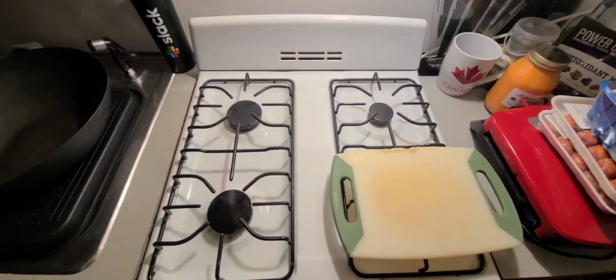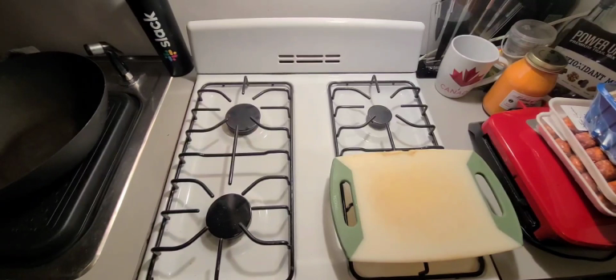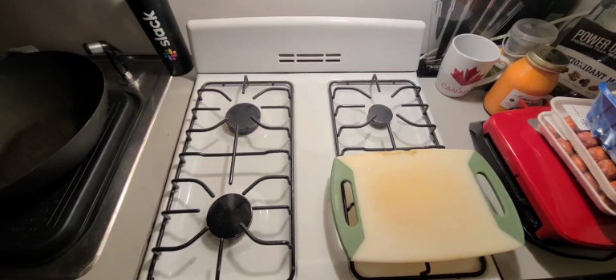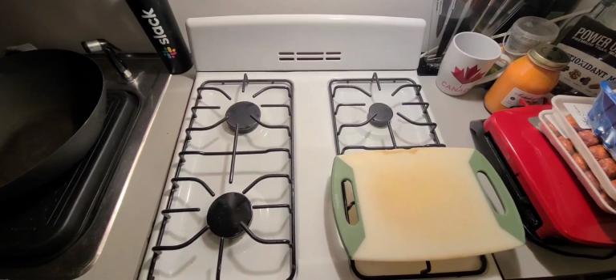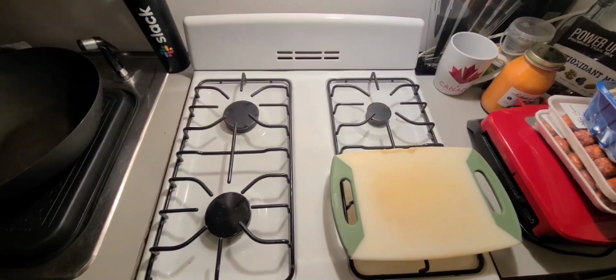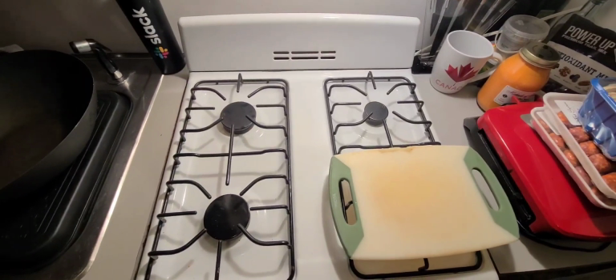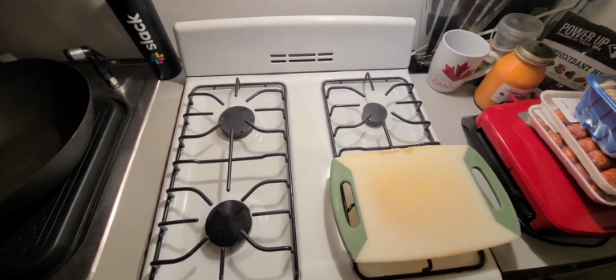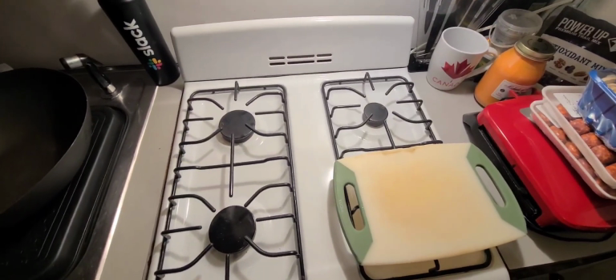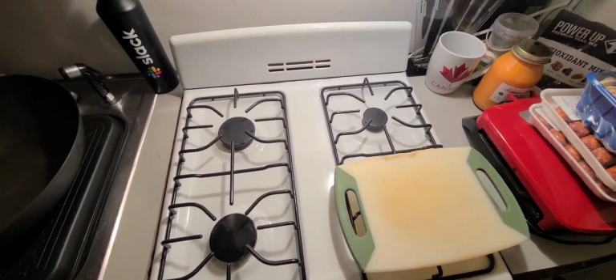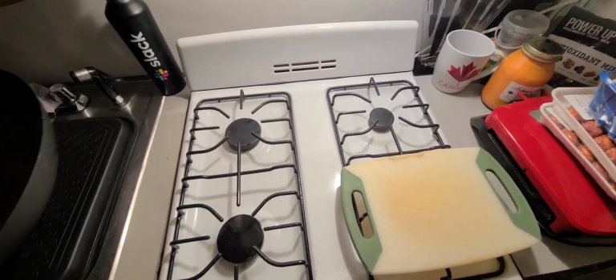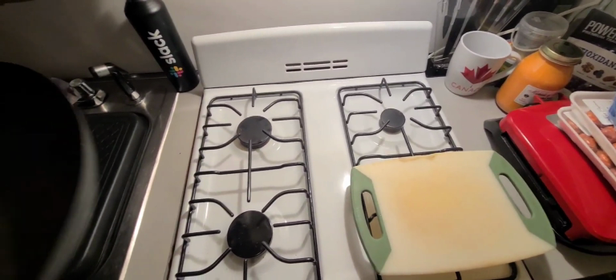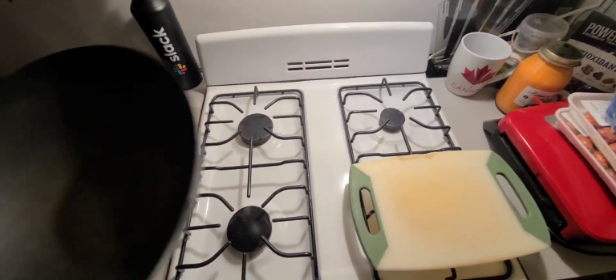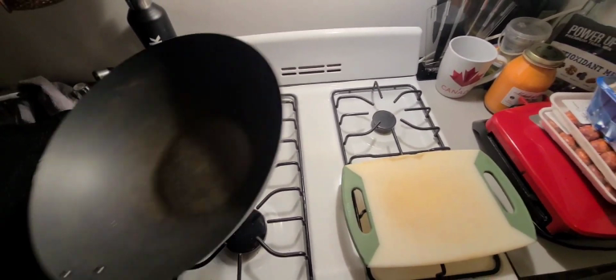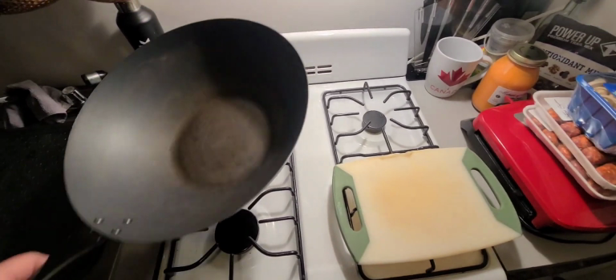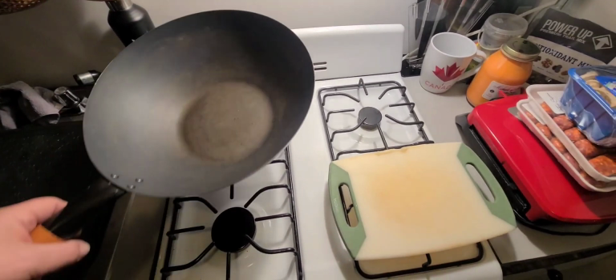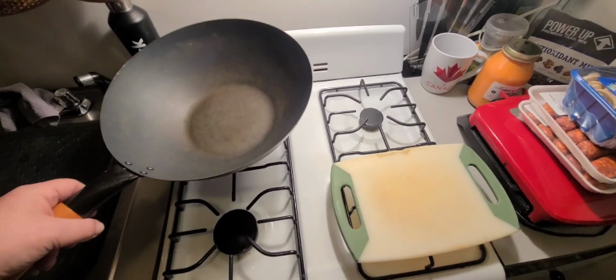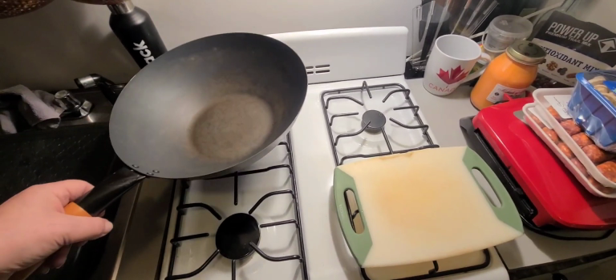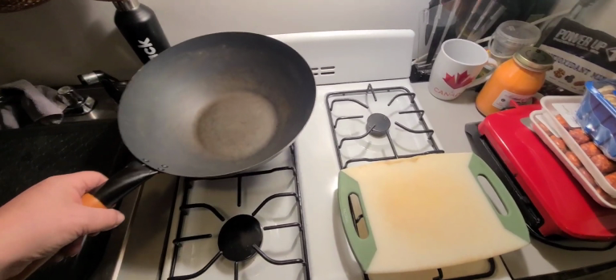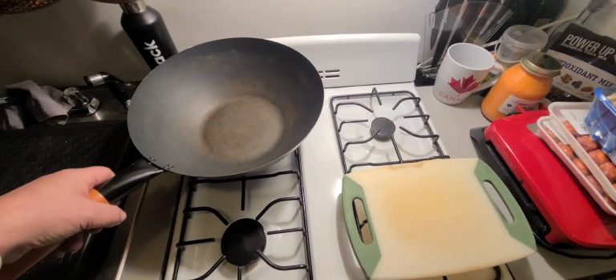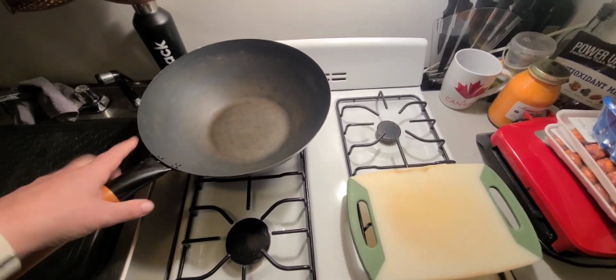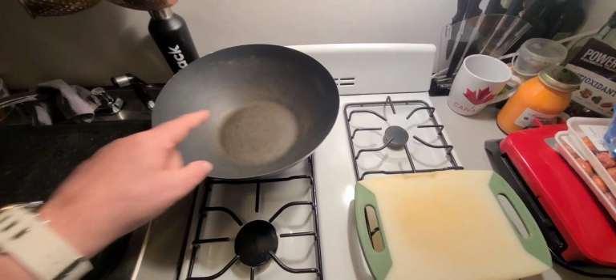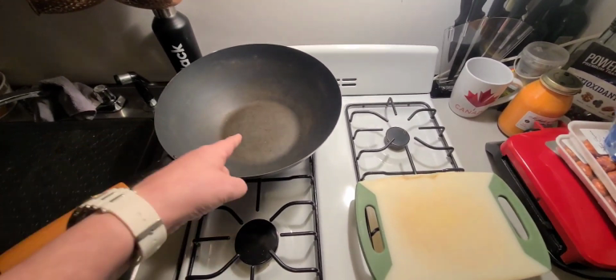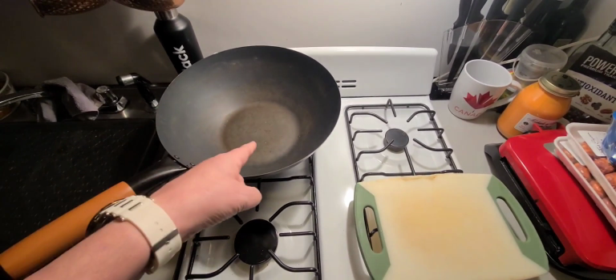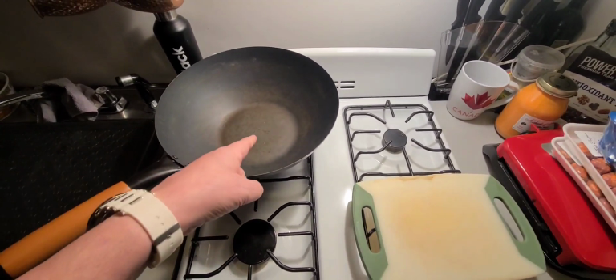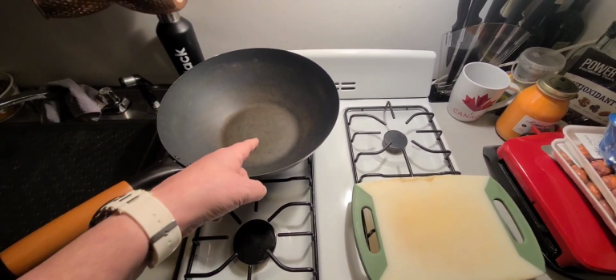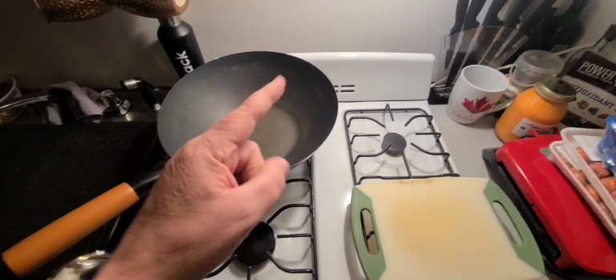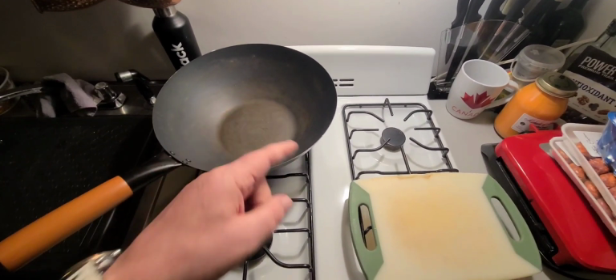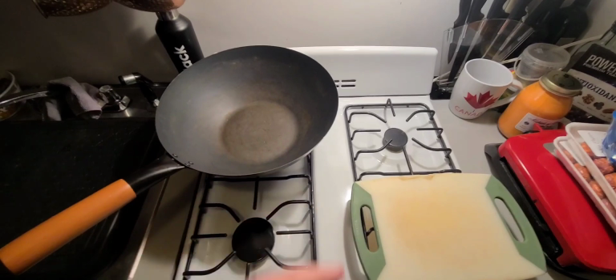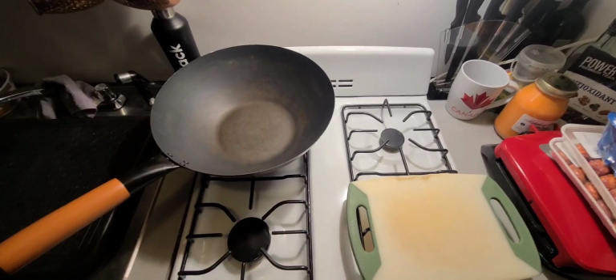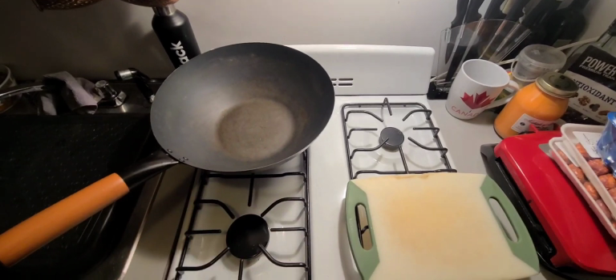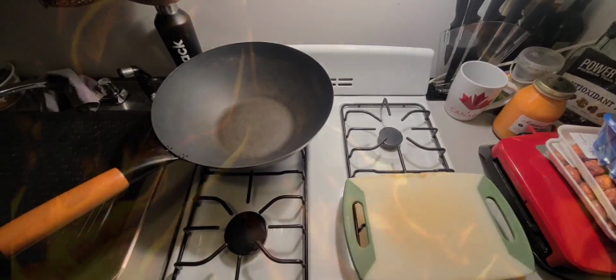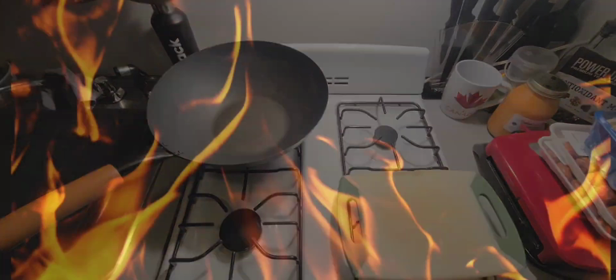What's happening everybody? Today we're cooking one of my favorites, but we're doing it in a wok. You're going to want to watch this.